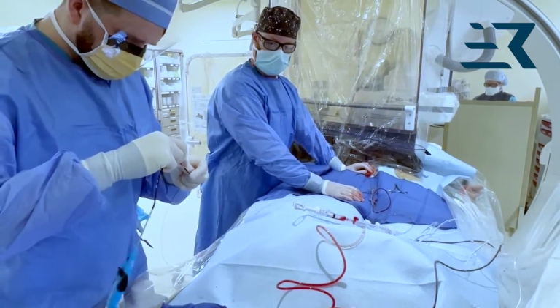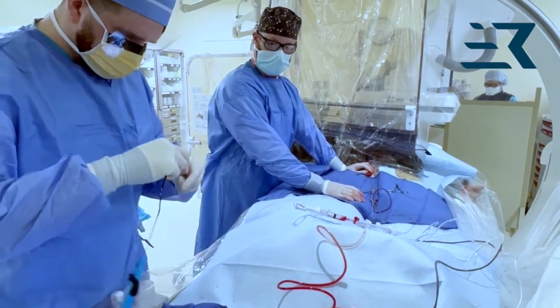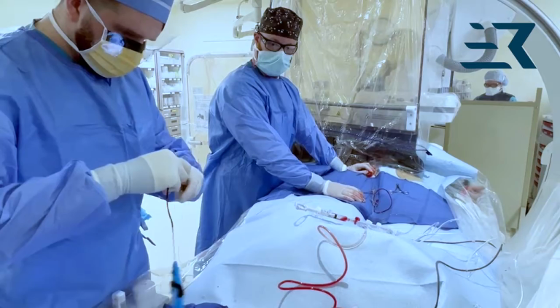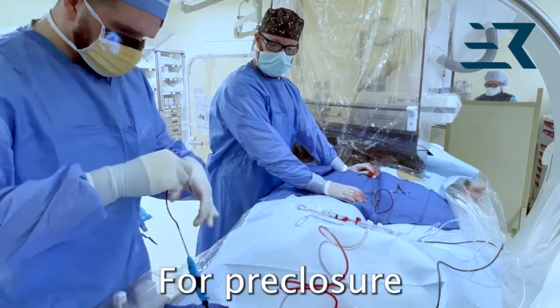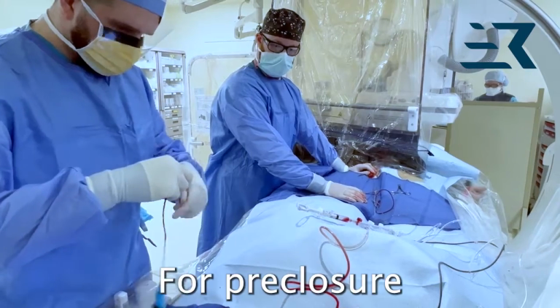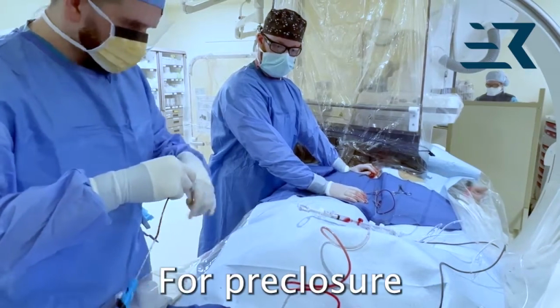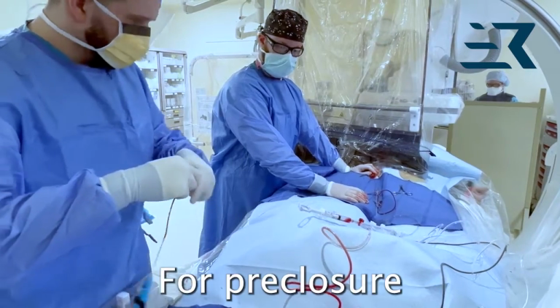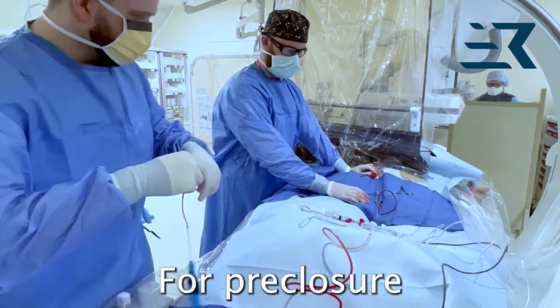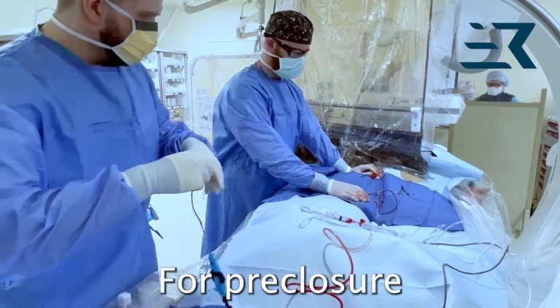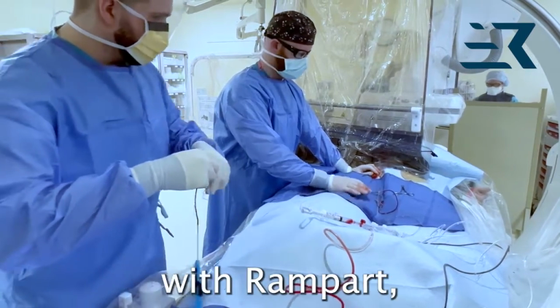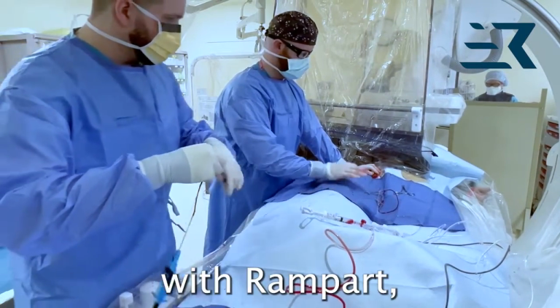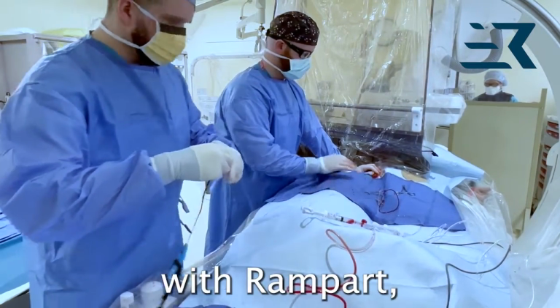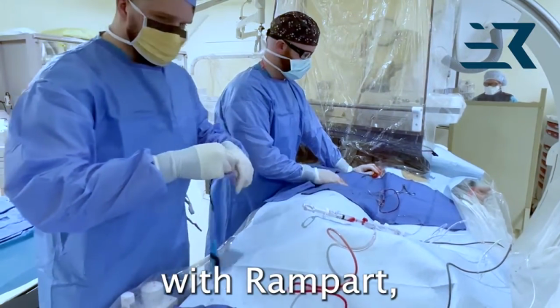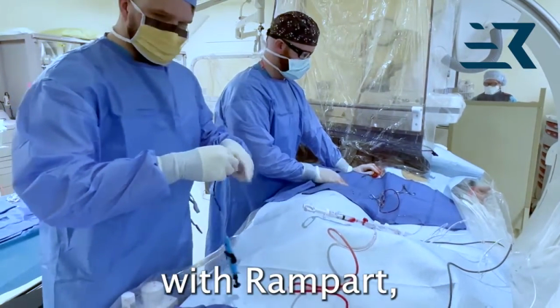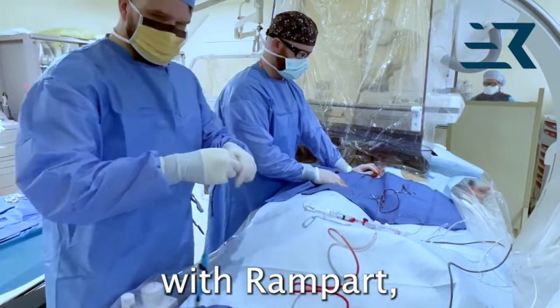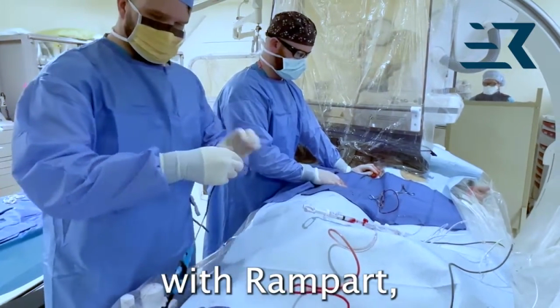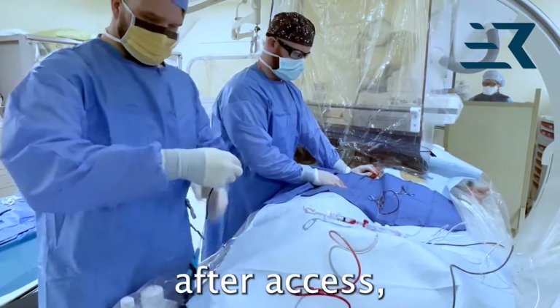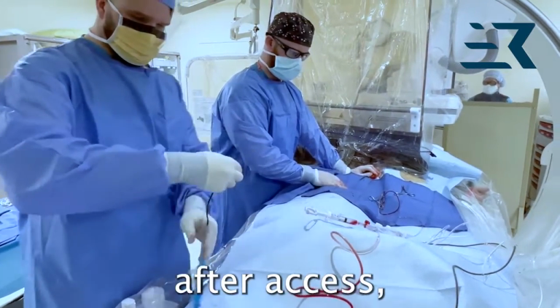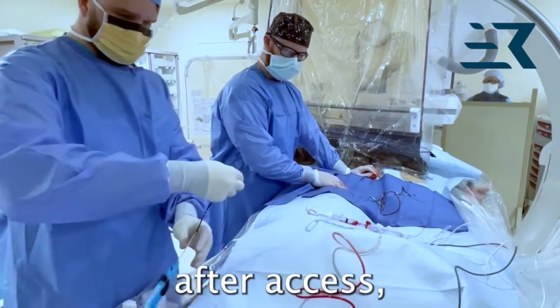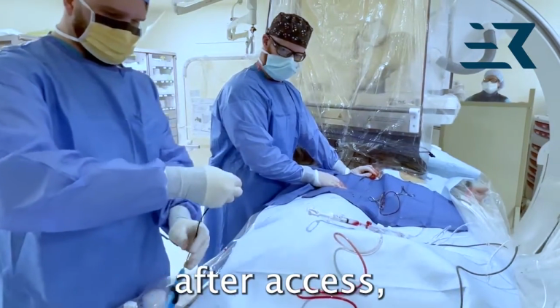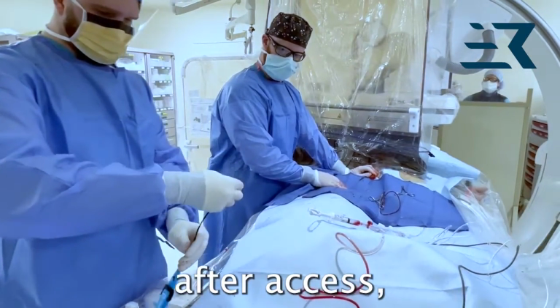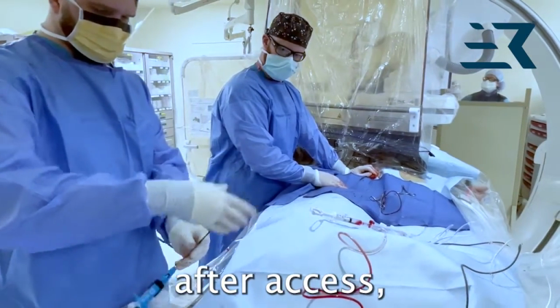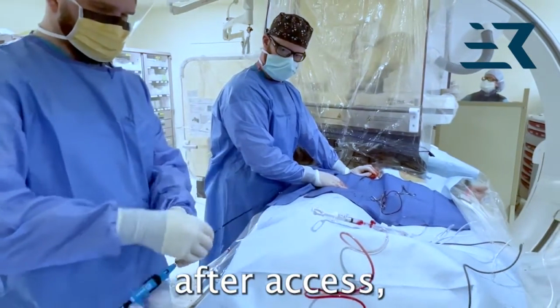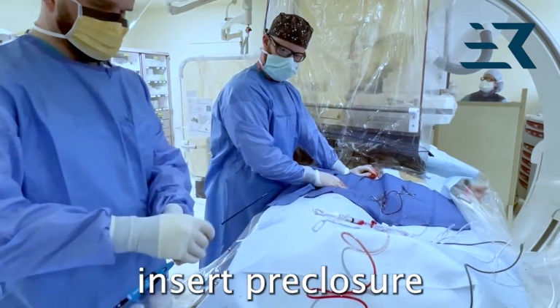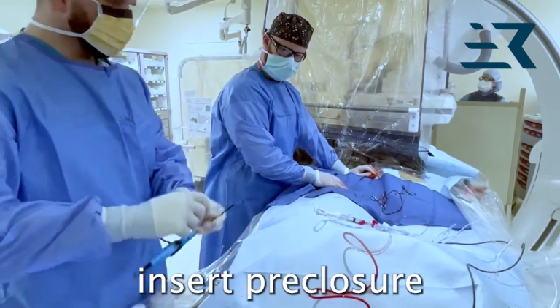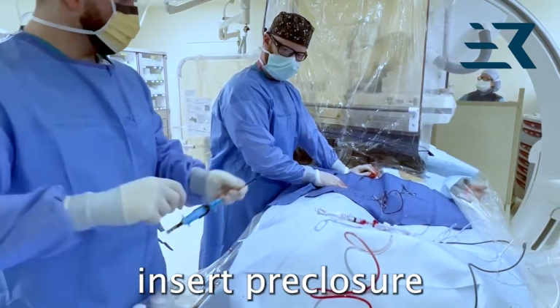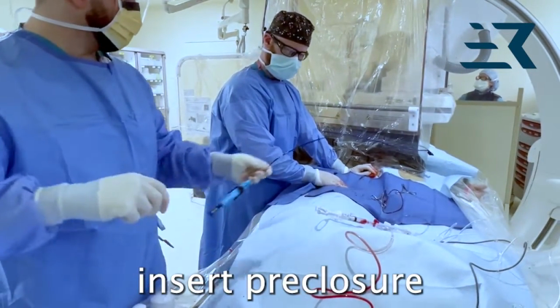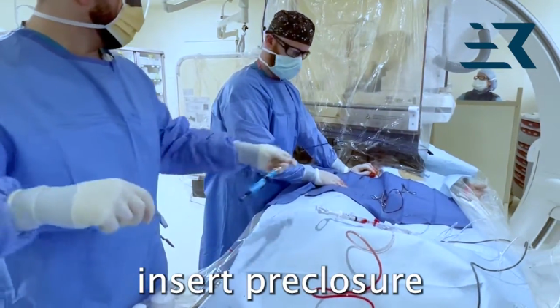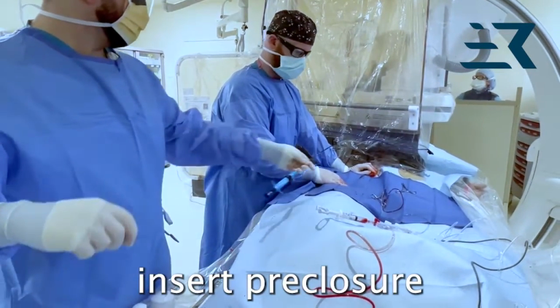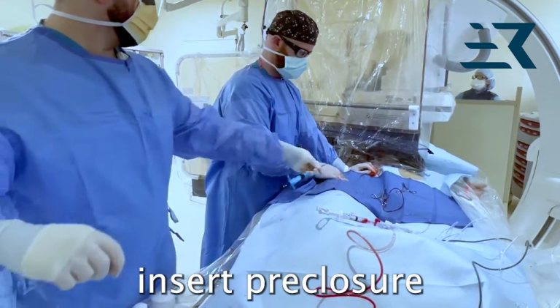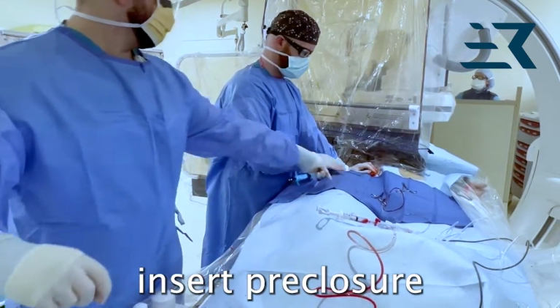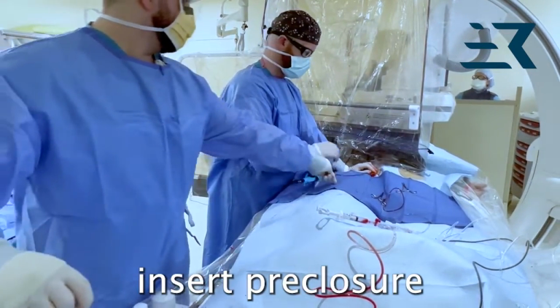For pre-closure with Rampart, after access, insert the pre-closure device.